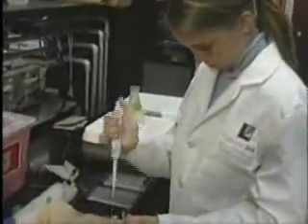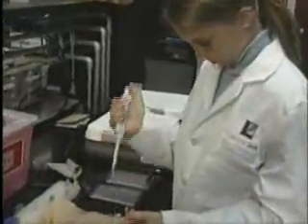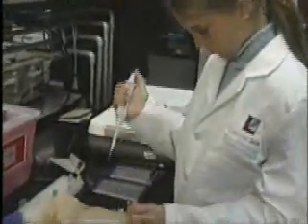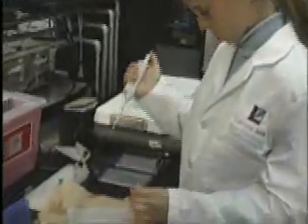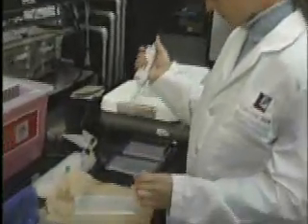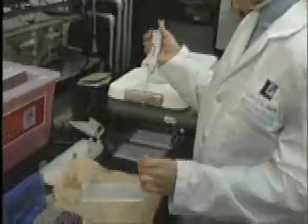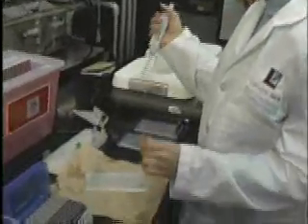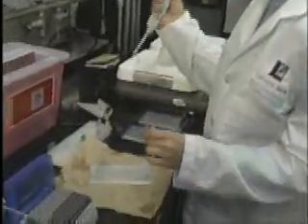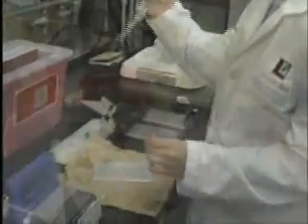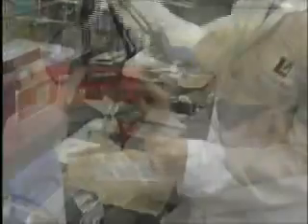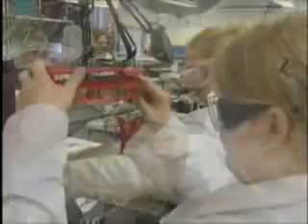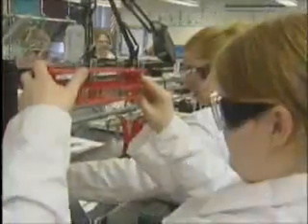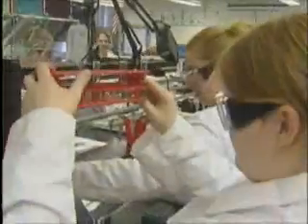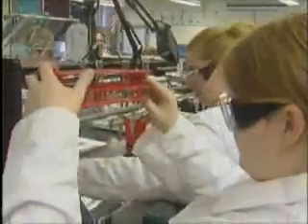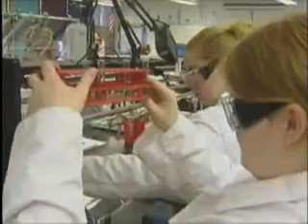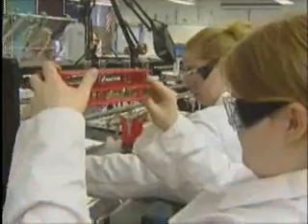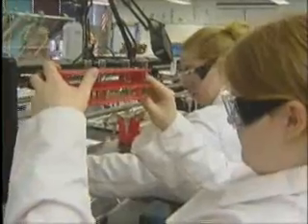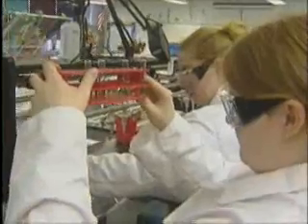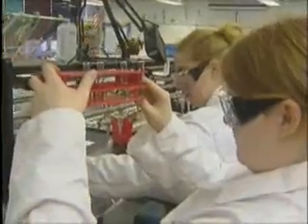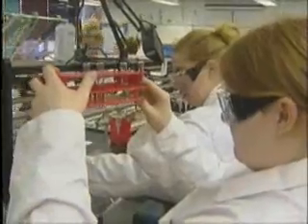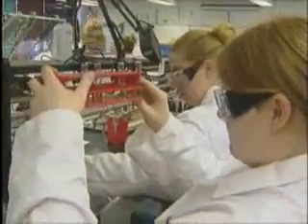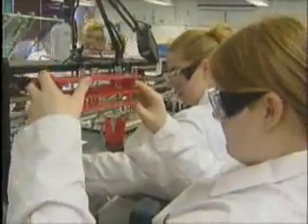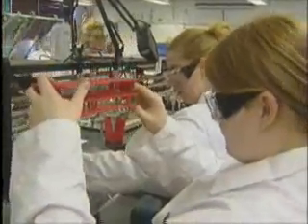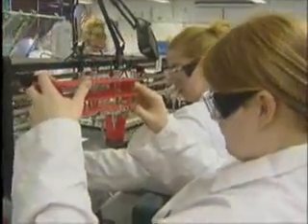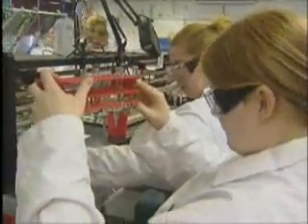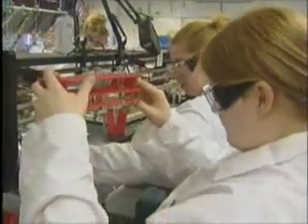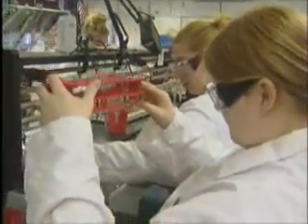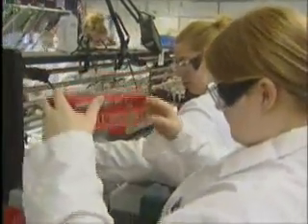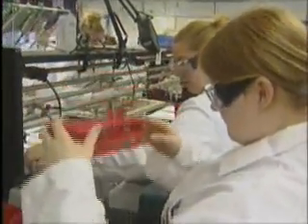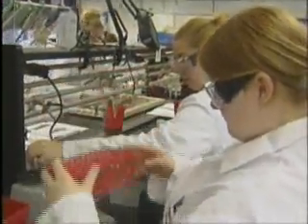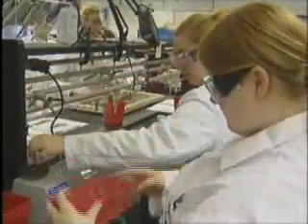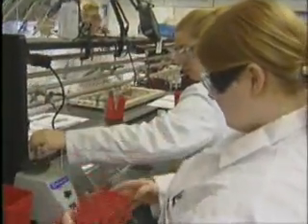Students gain hands-on experience in urinalysis, microbiology, immunology, phlebotomy, and other areas.